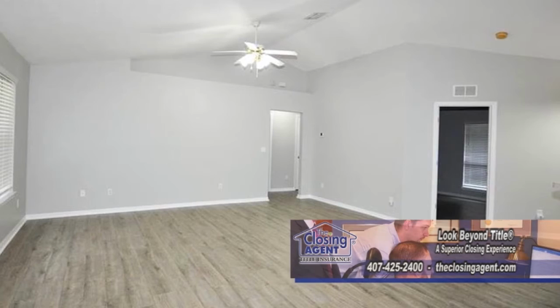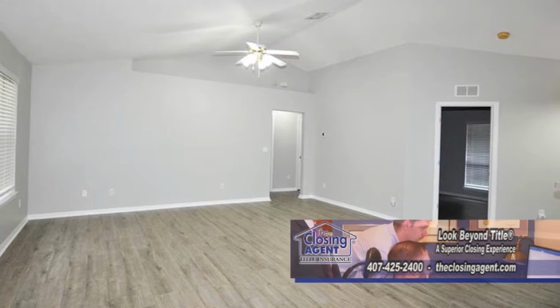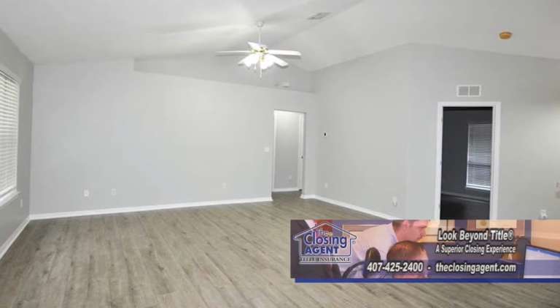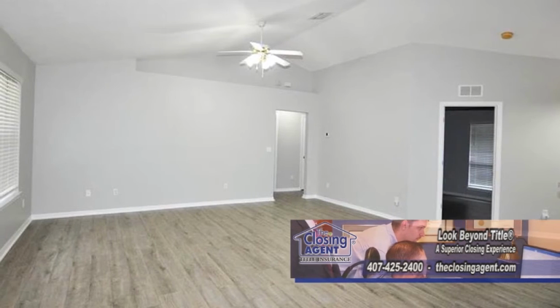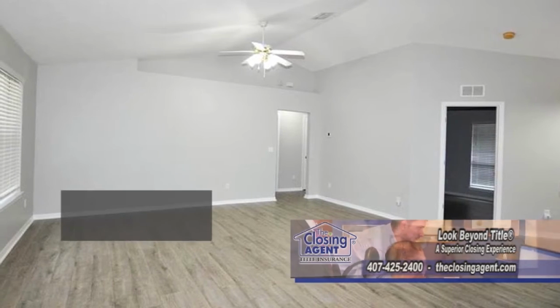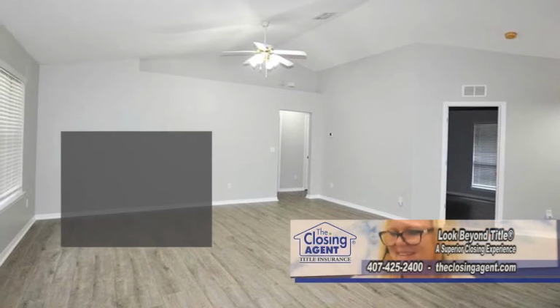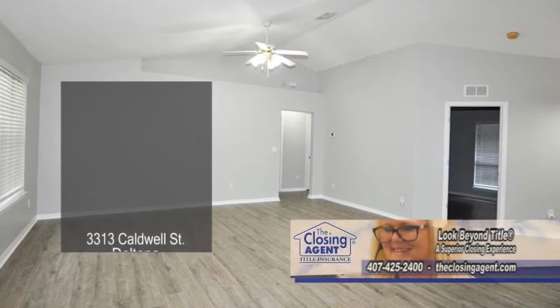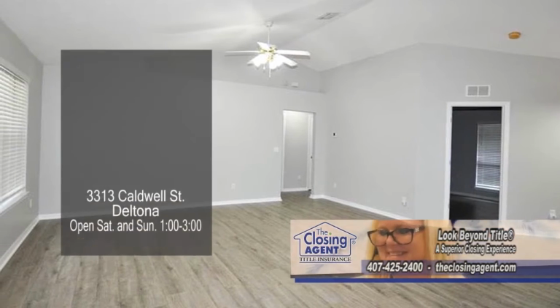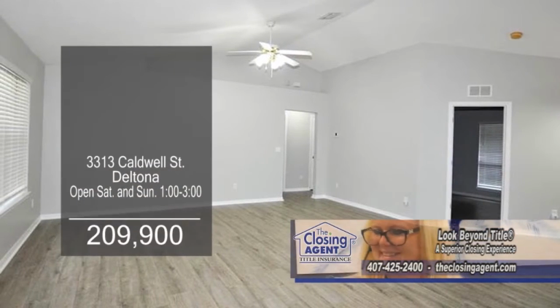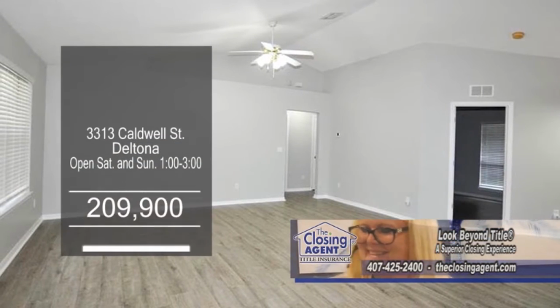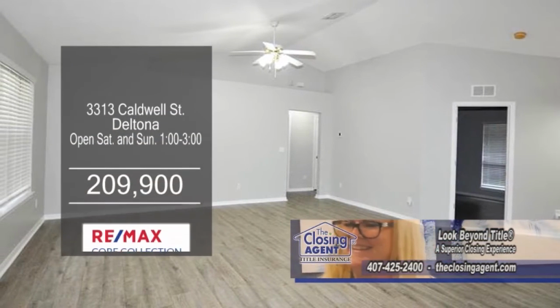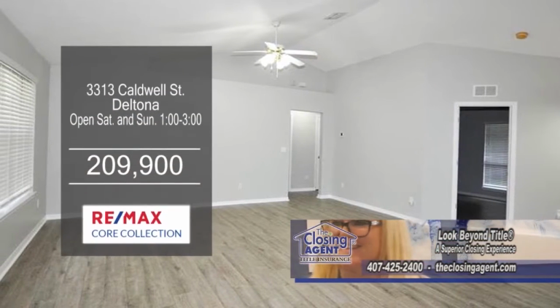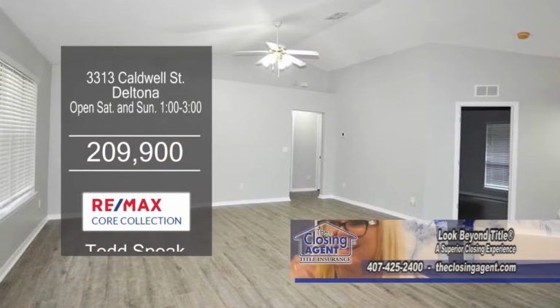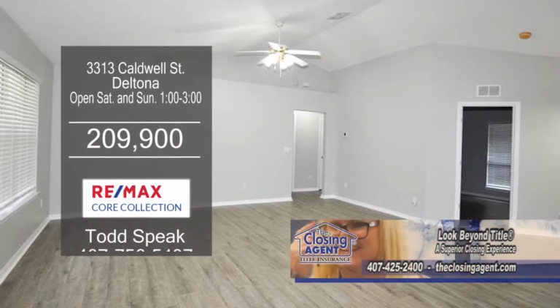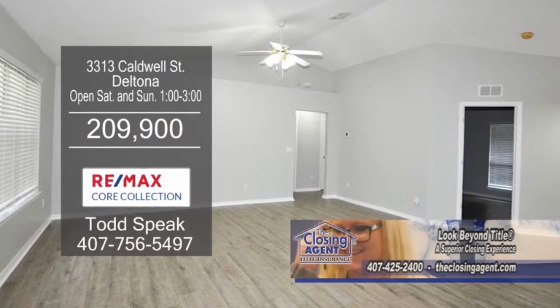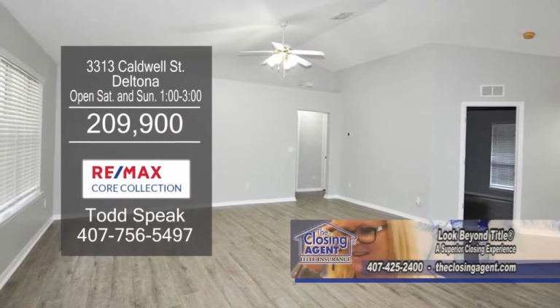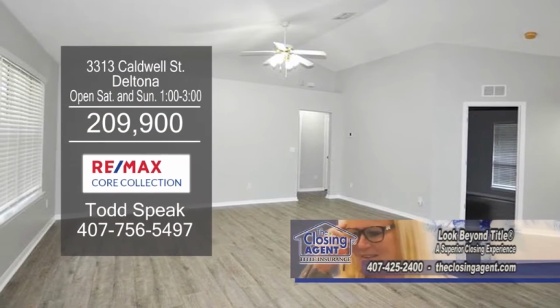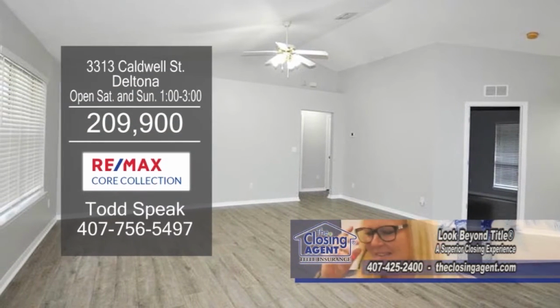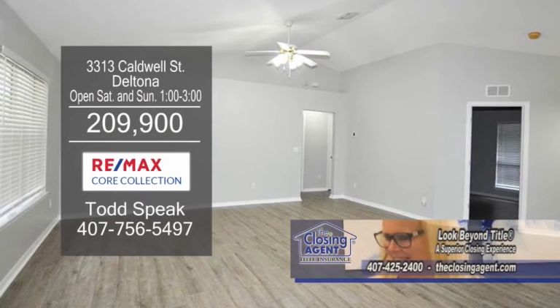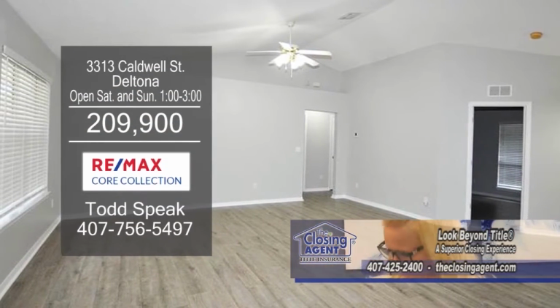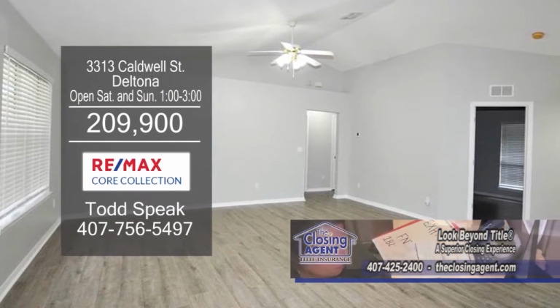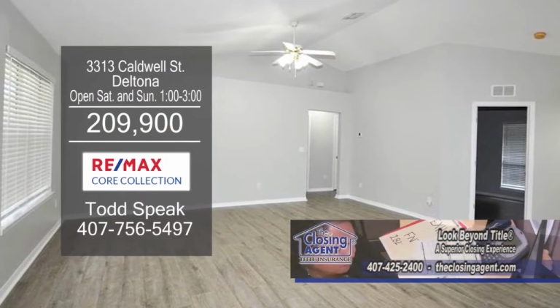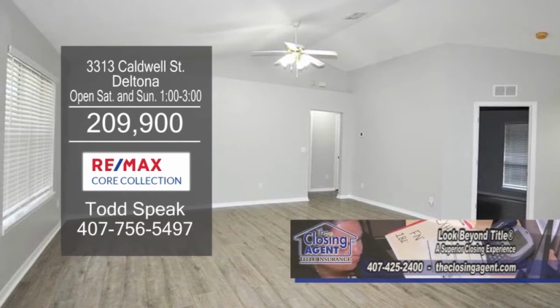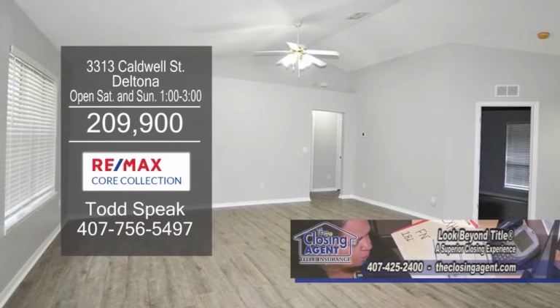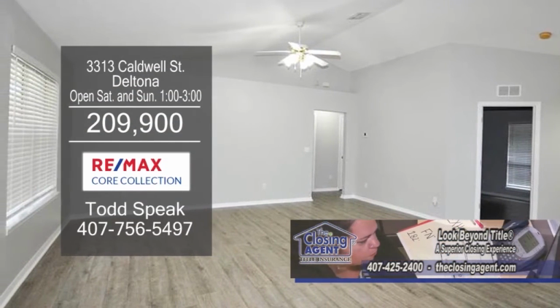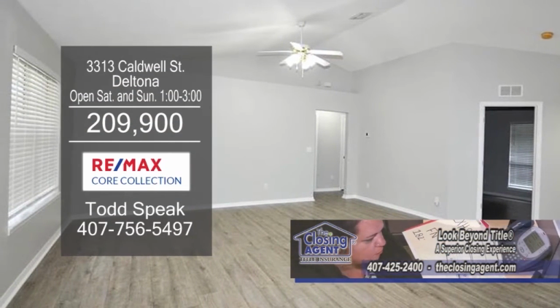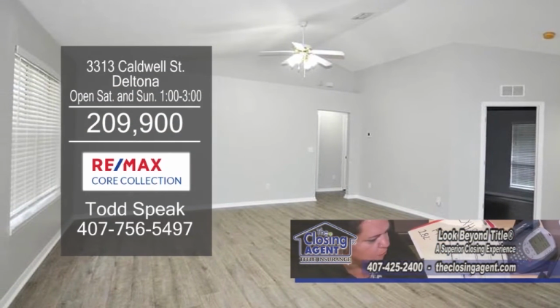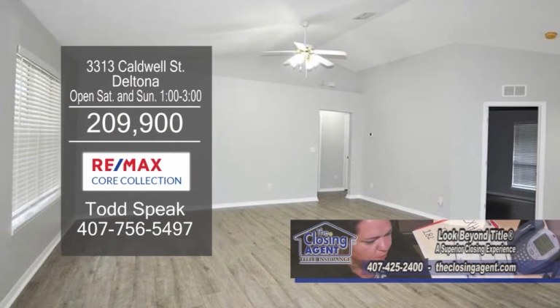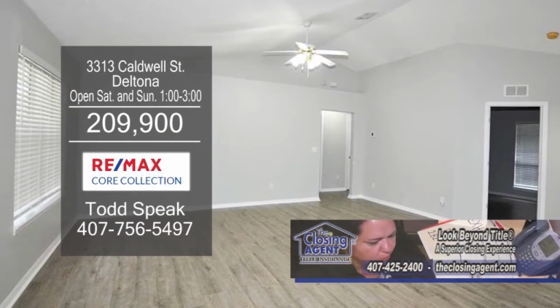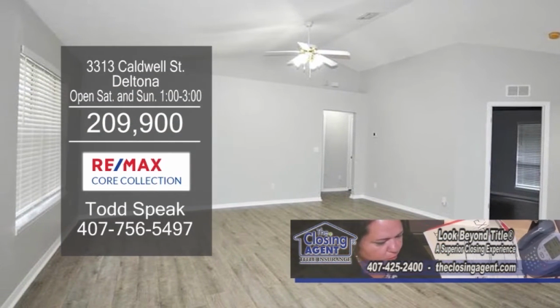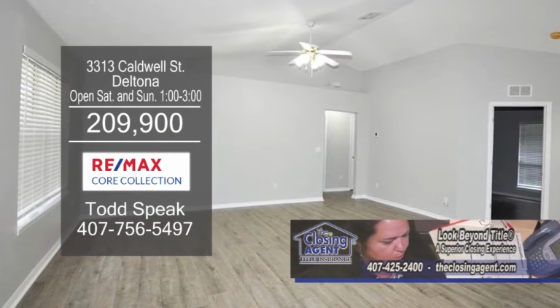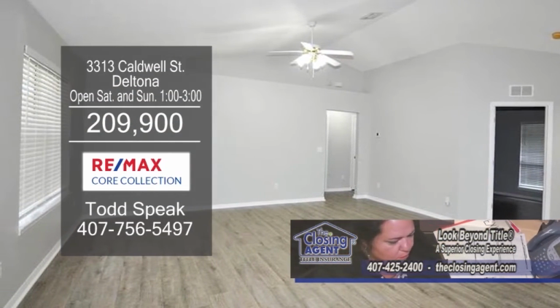This home has new flooring throughout, freshly painted walls, and brand new blinds on the windows.